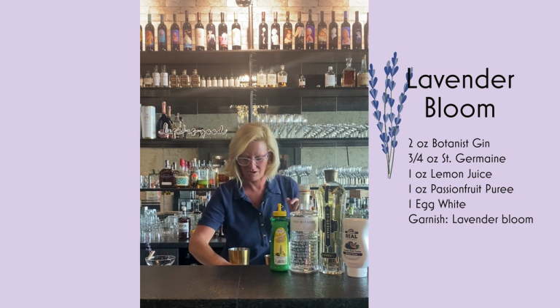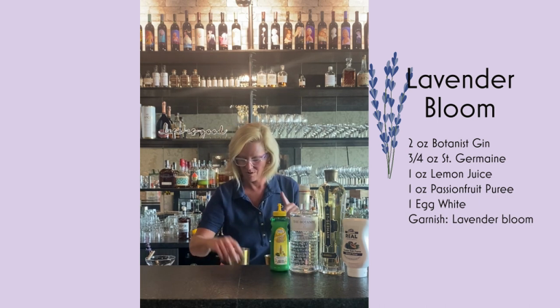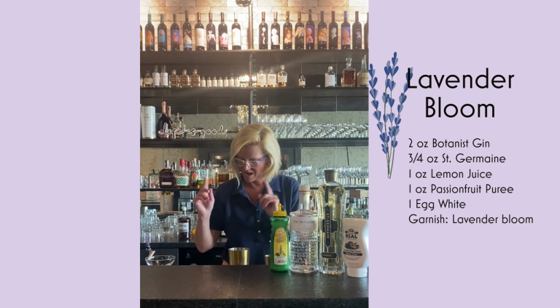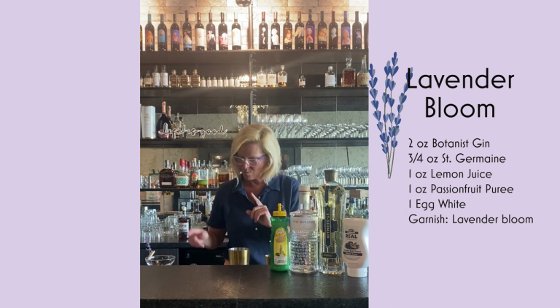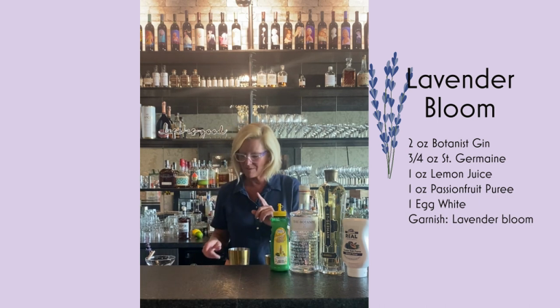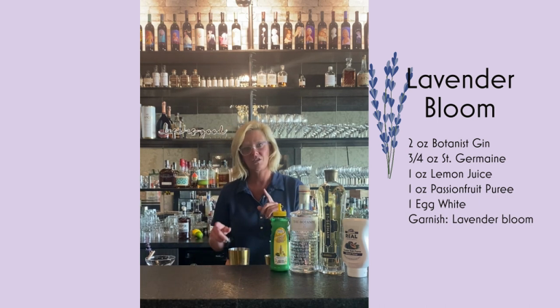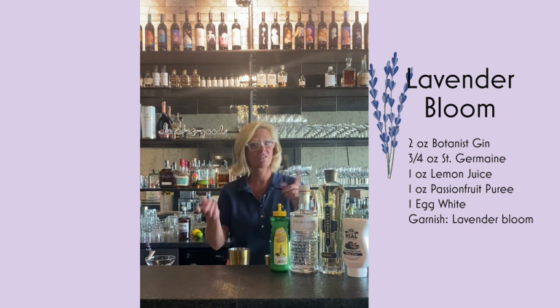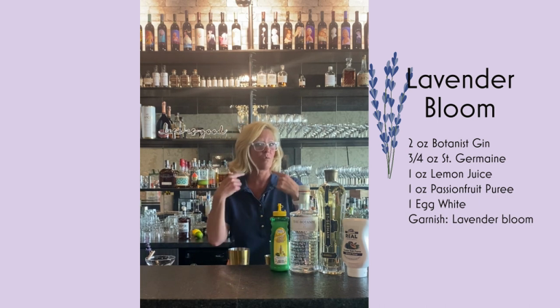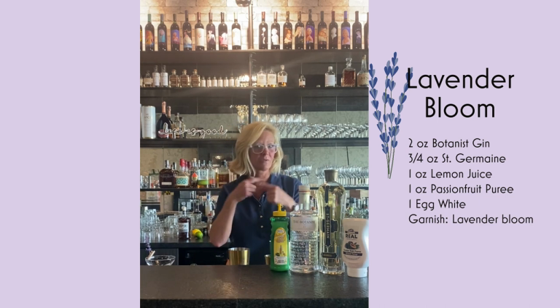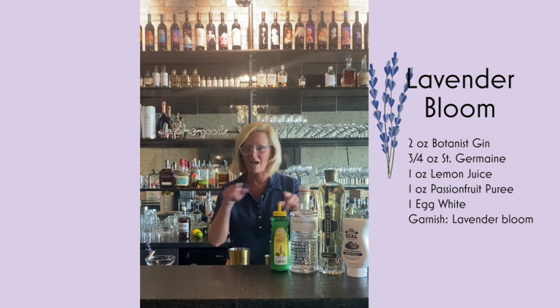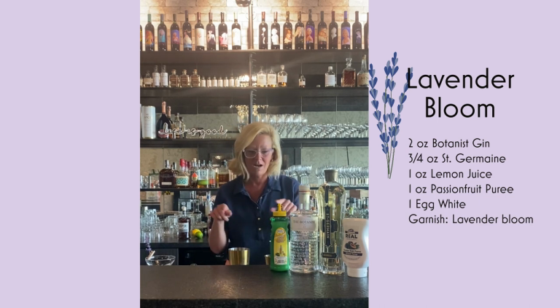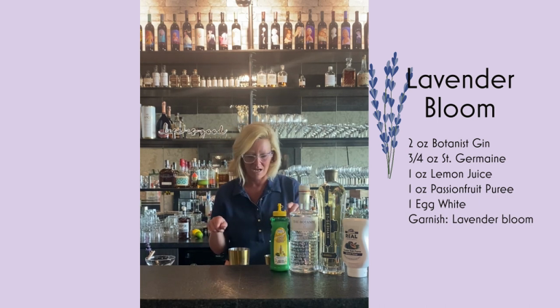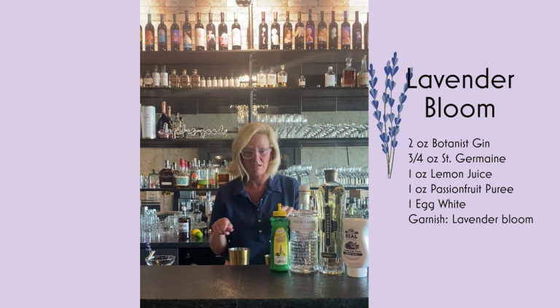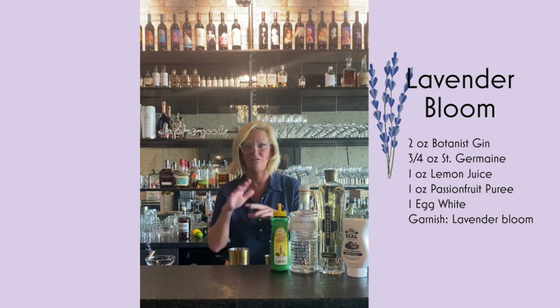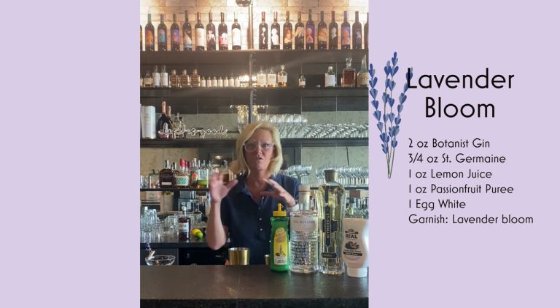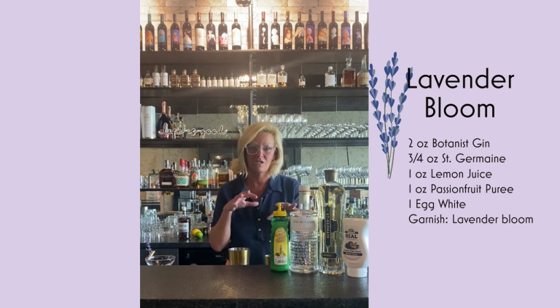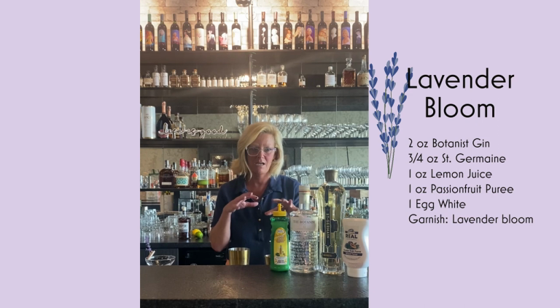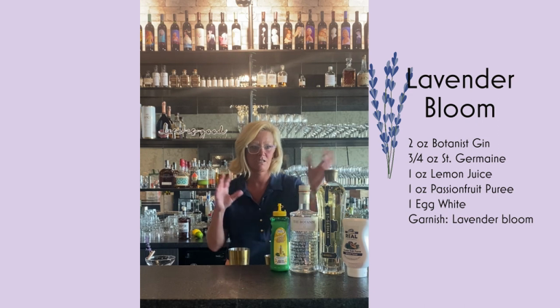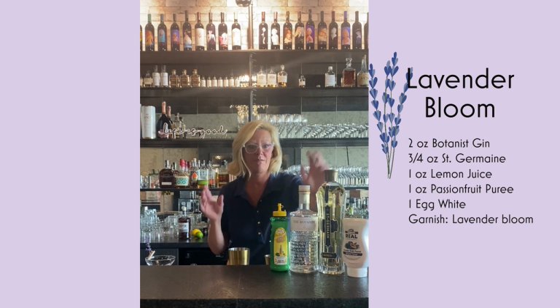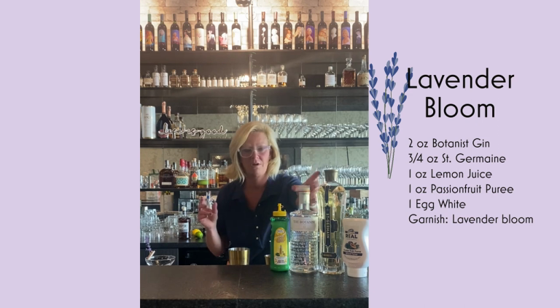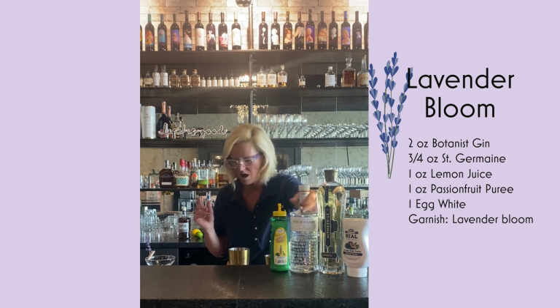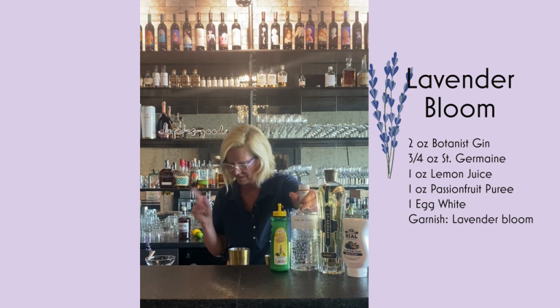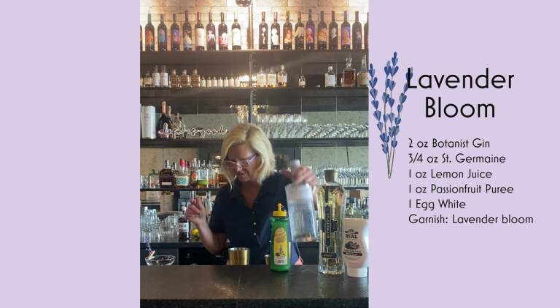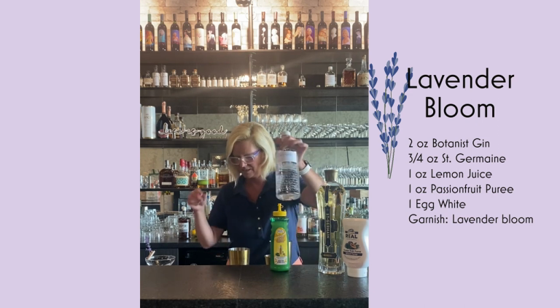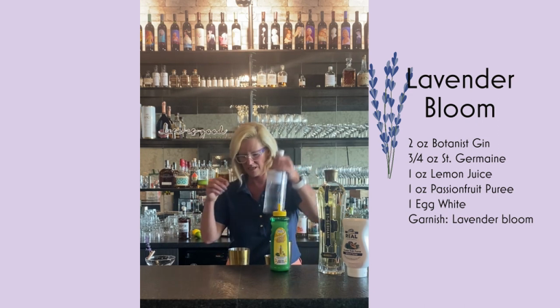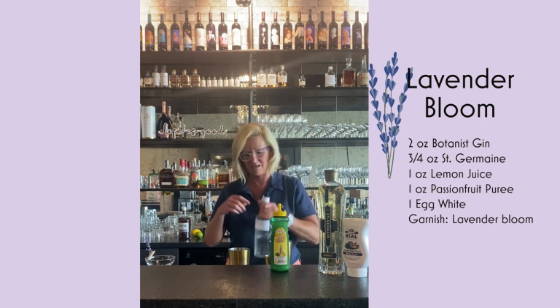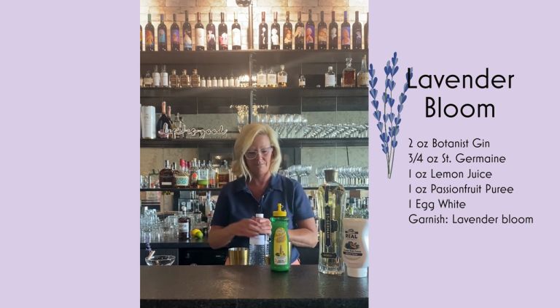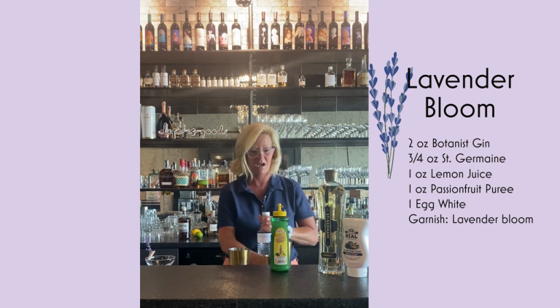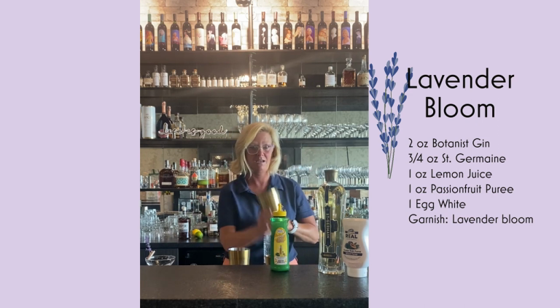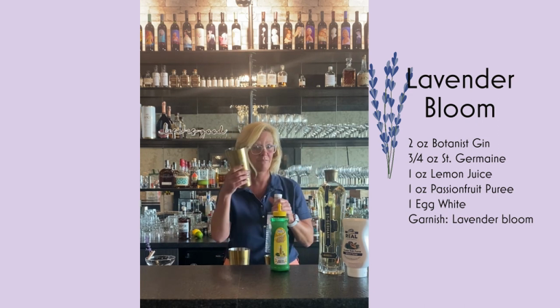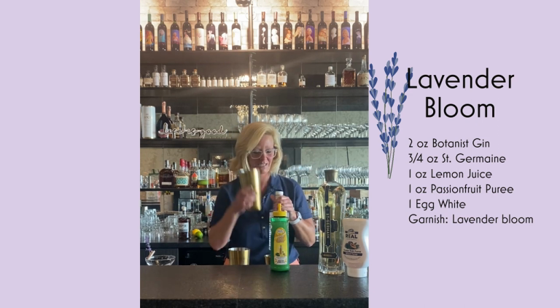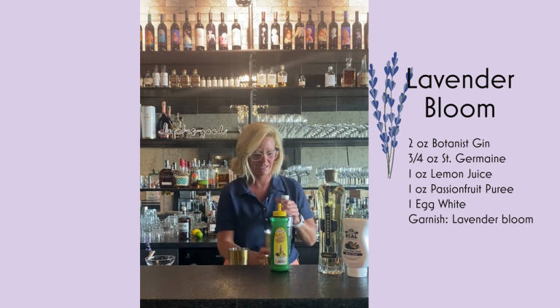So with an egg white cocktail, you always do the dry shake first. I'm going to put all the ingredients in my mixing tin.